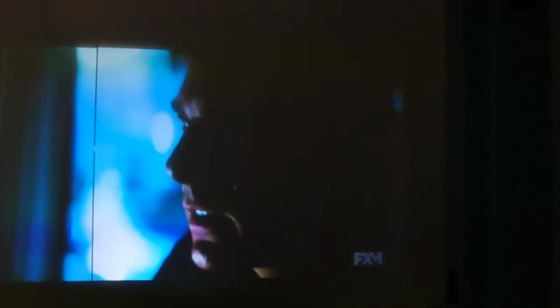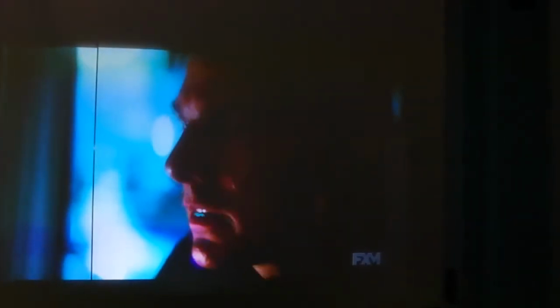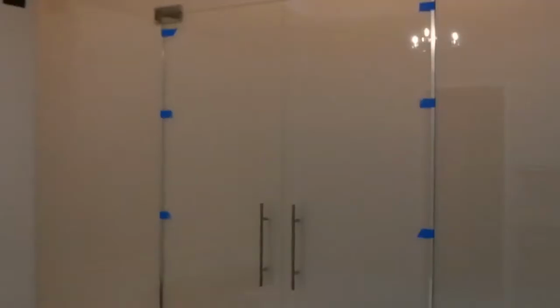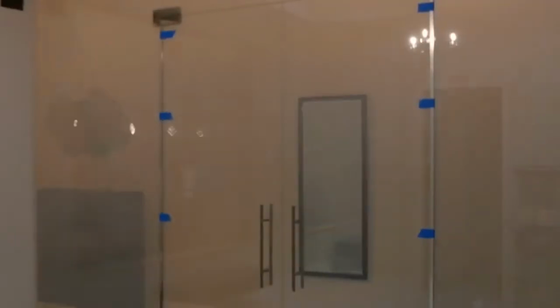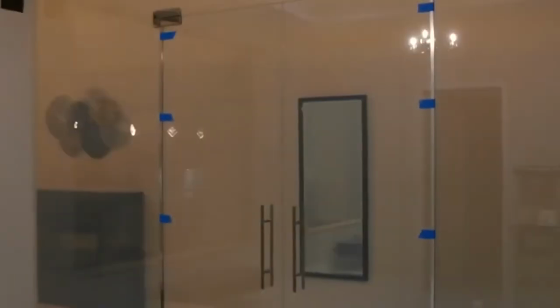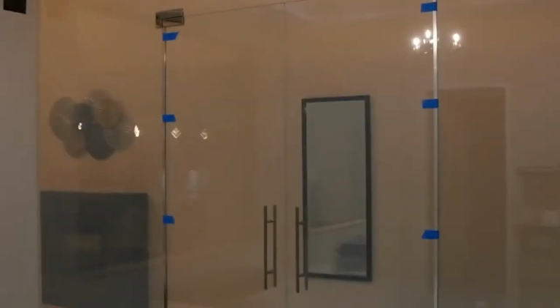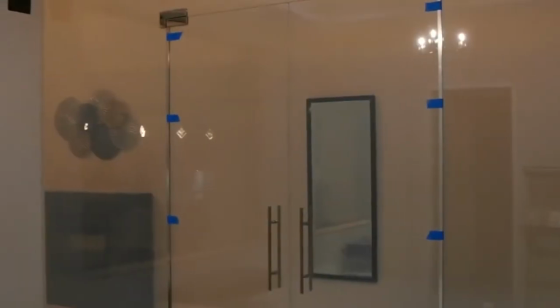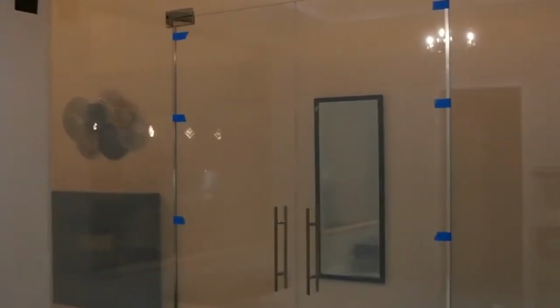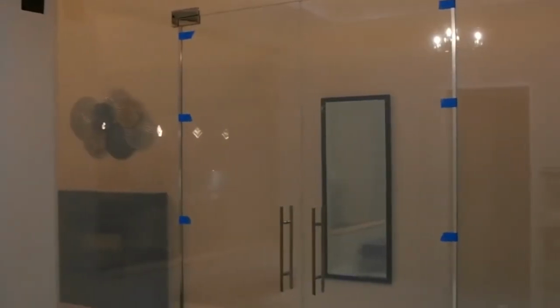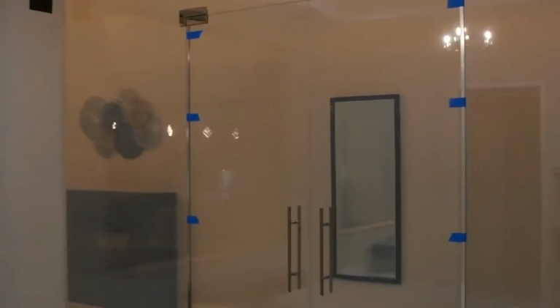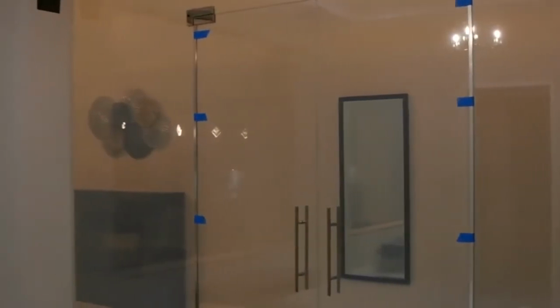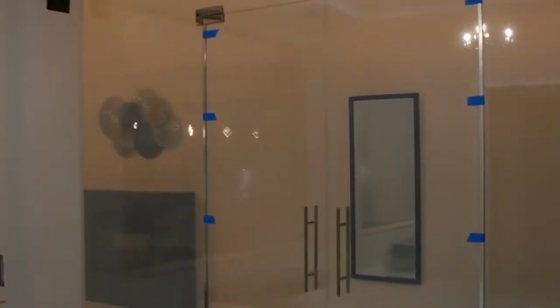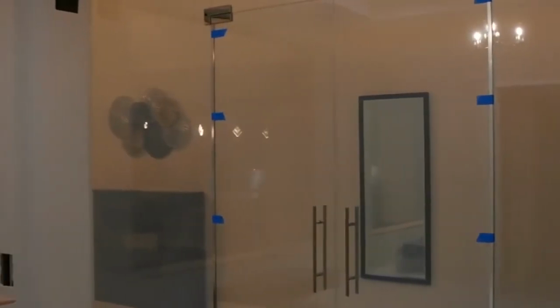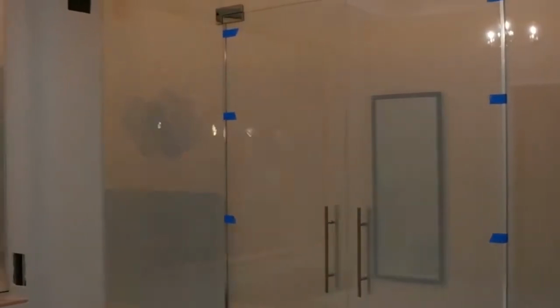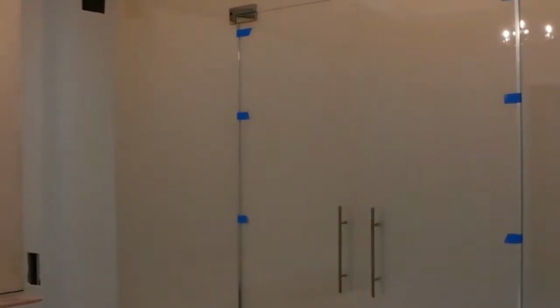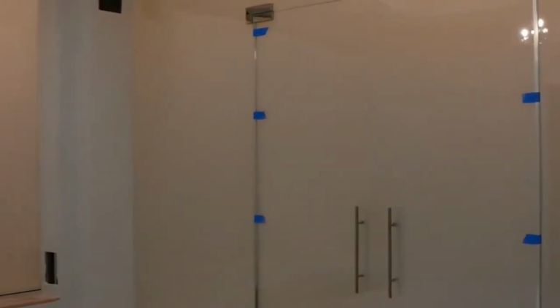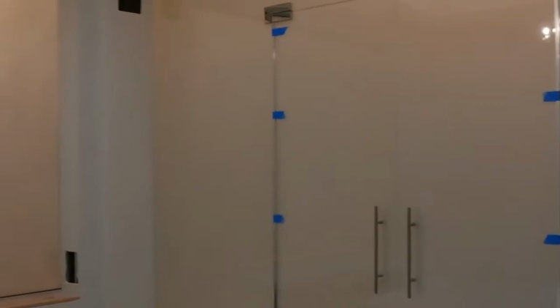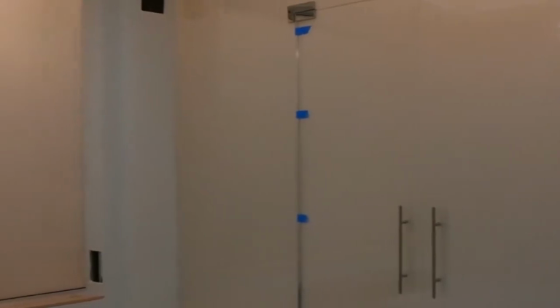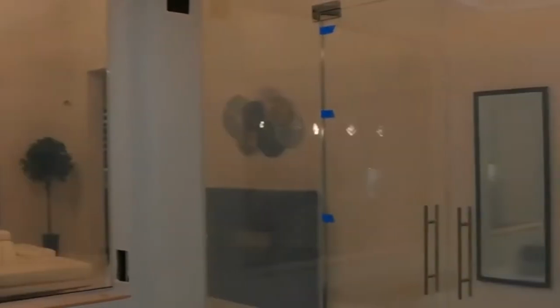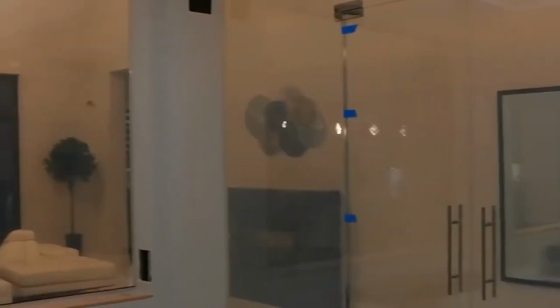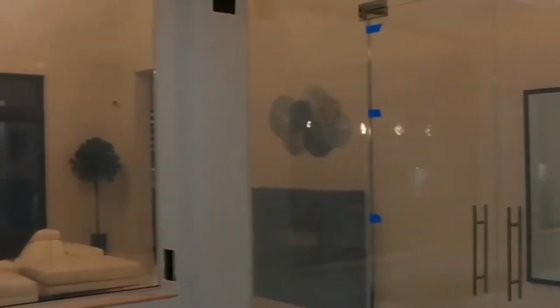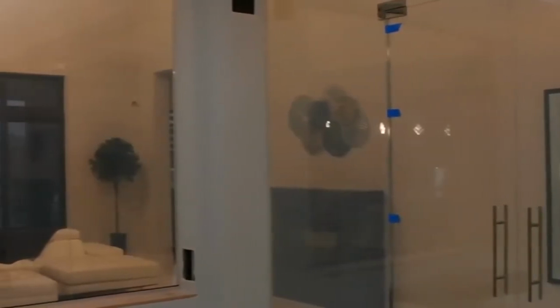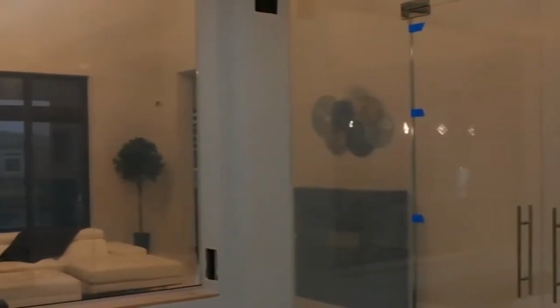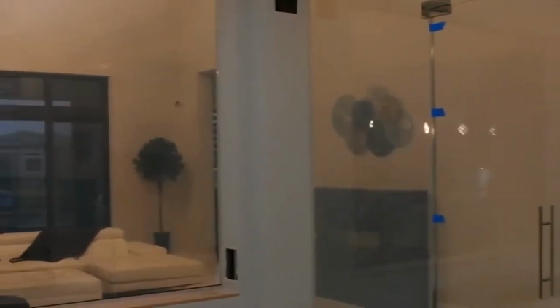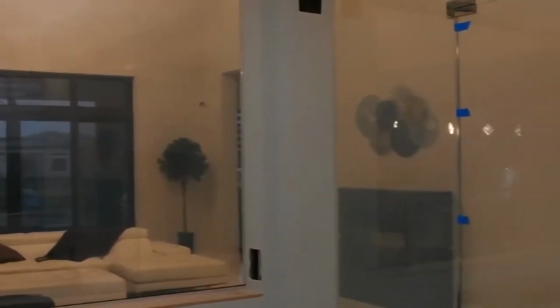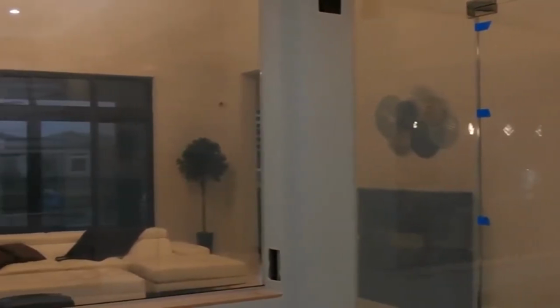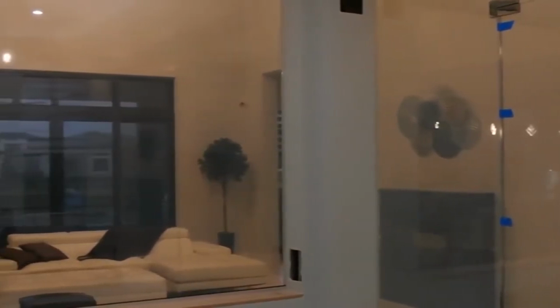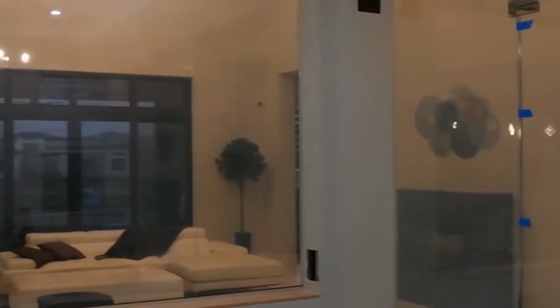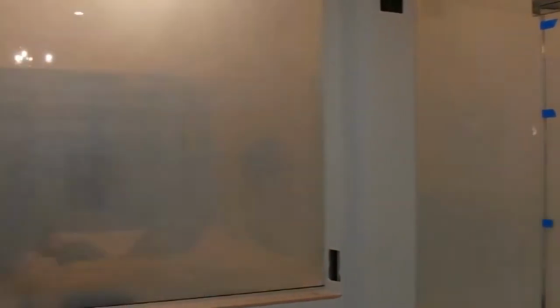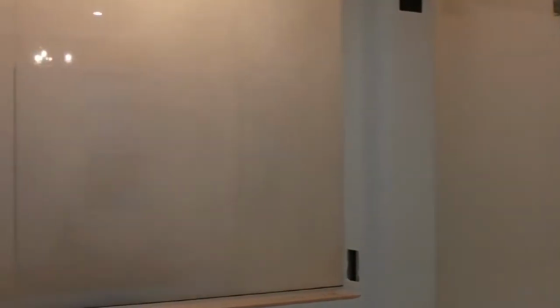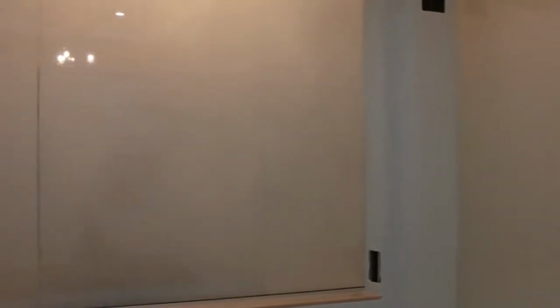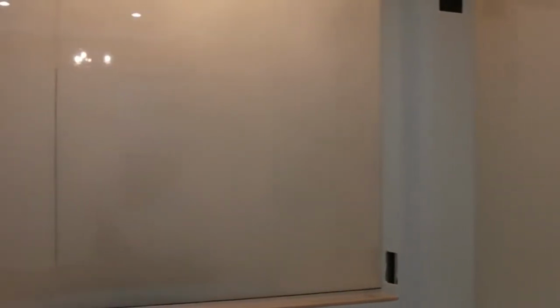We tested the indoor cinema and it looks amazing. The client was very happy.